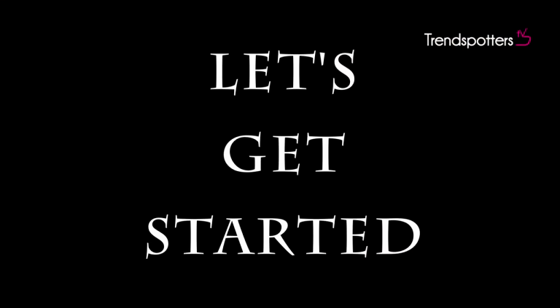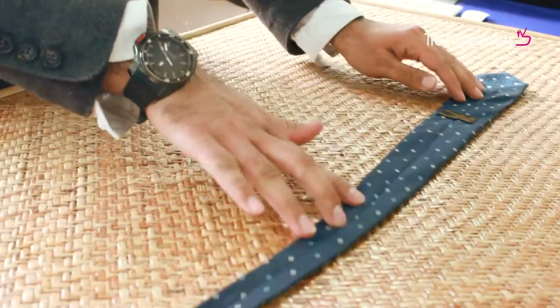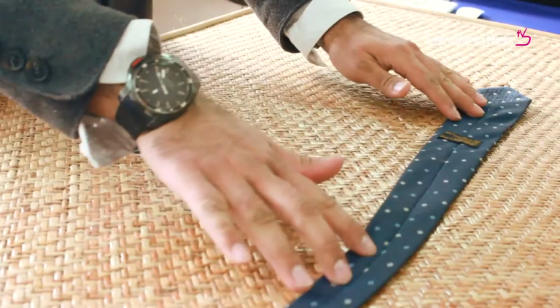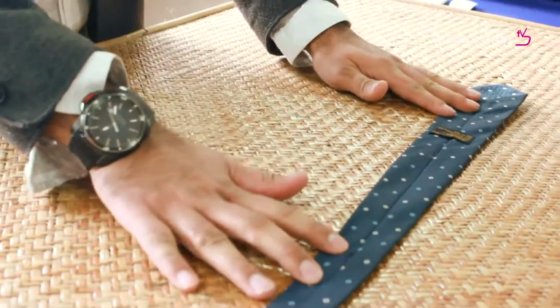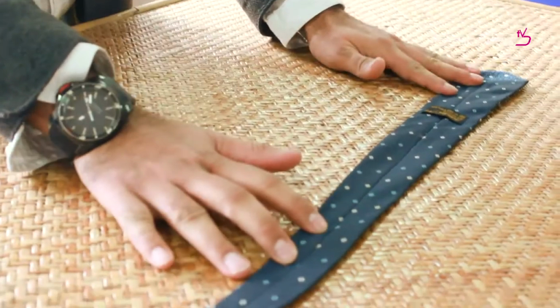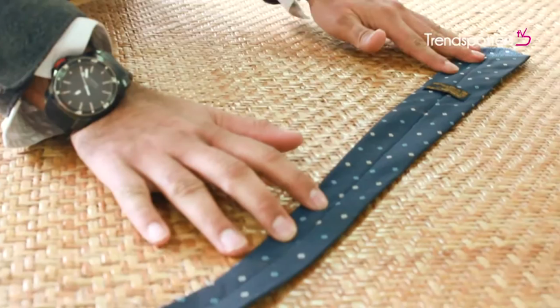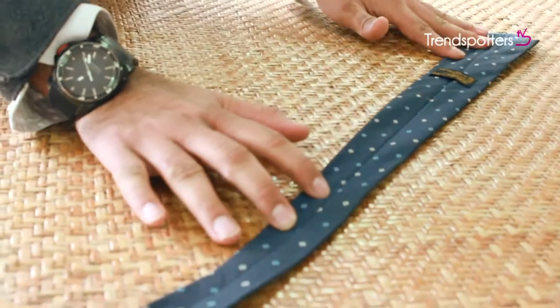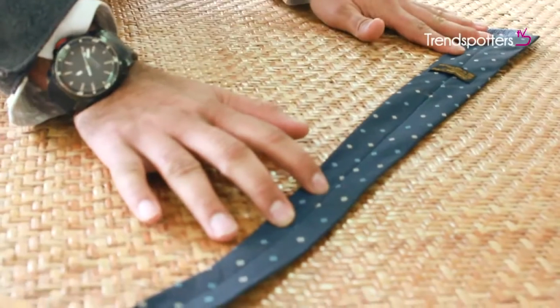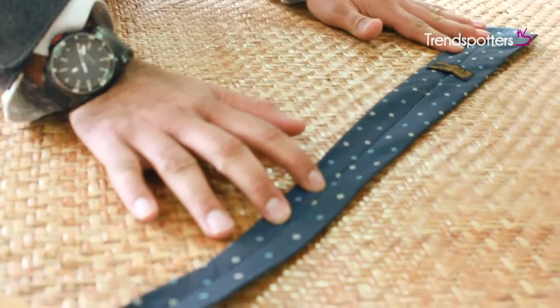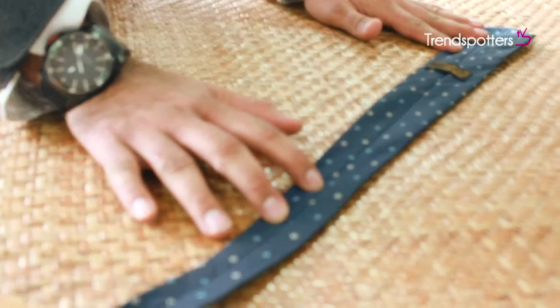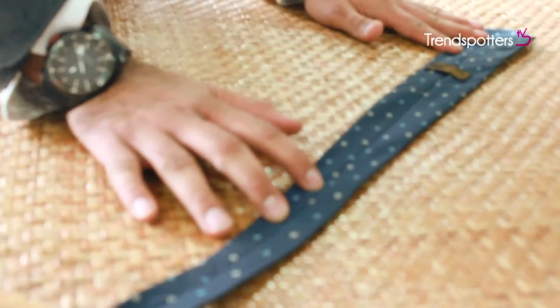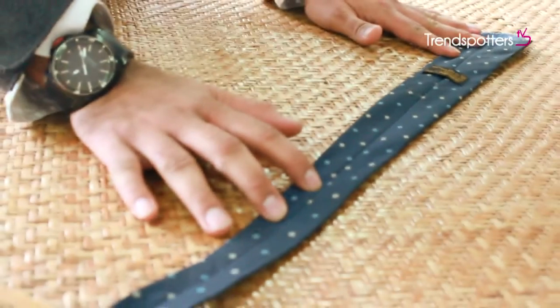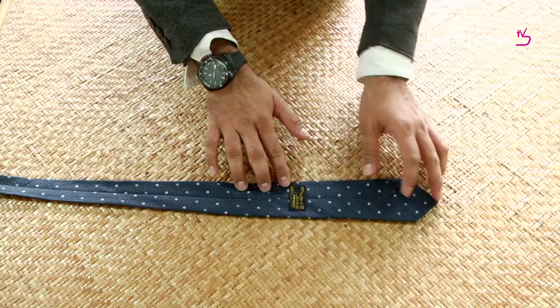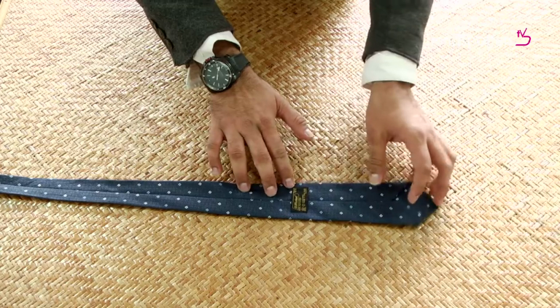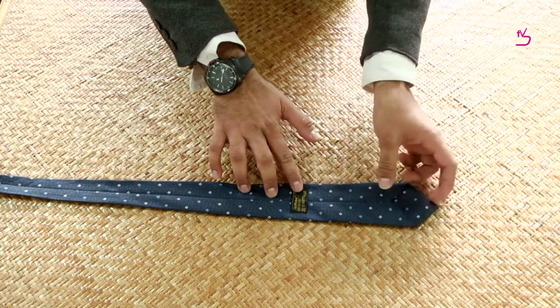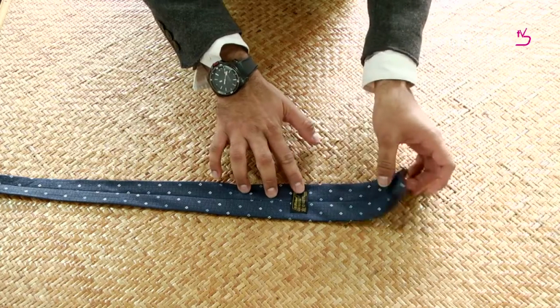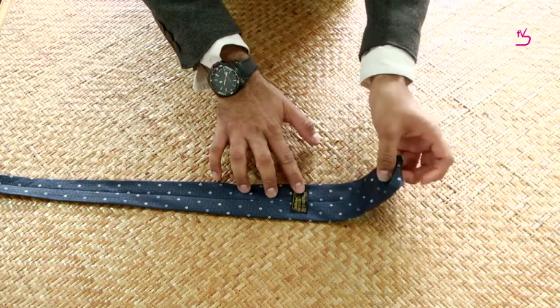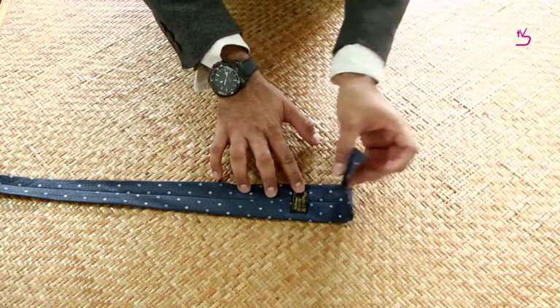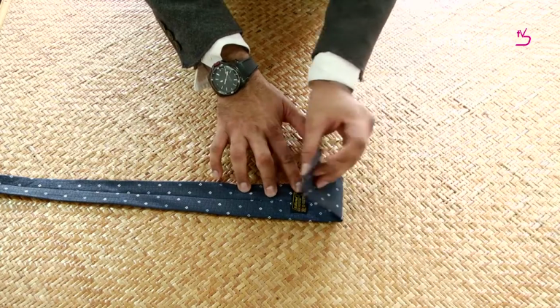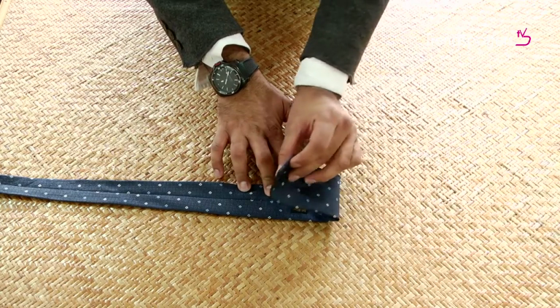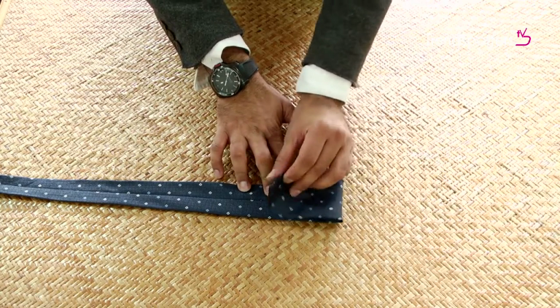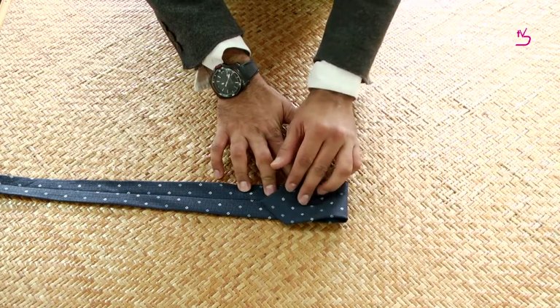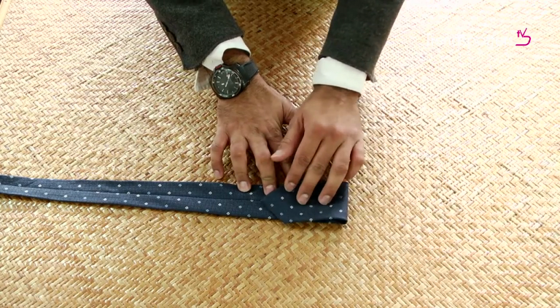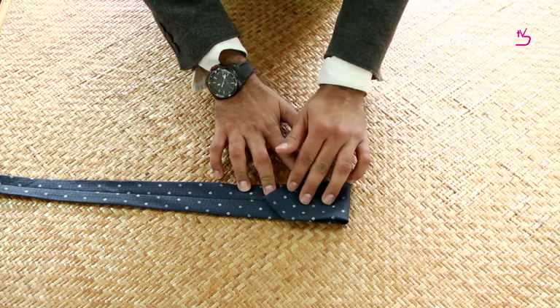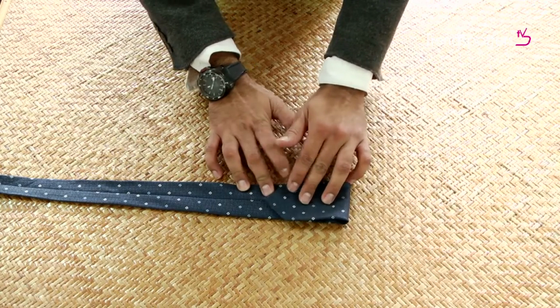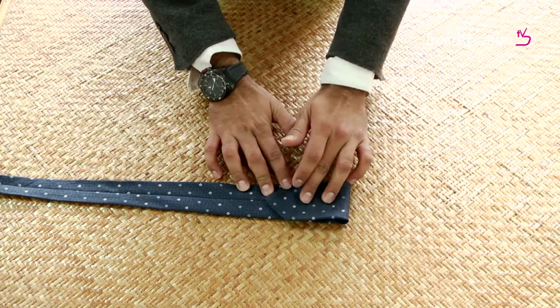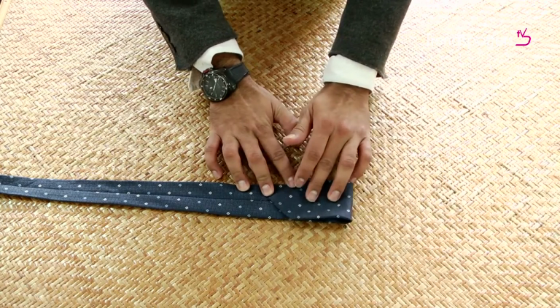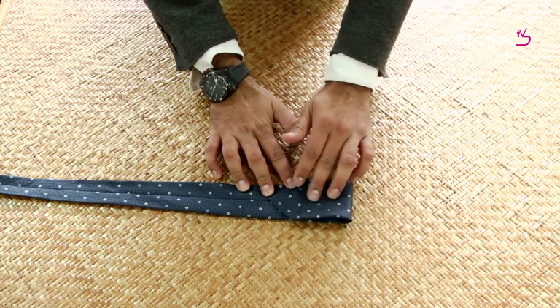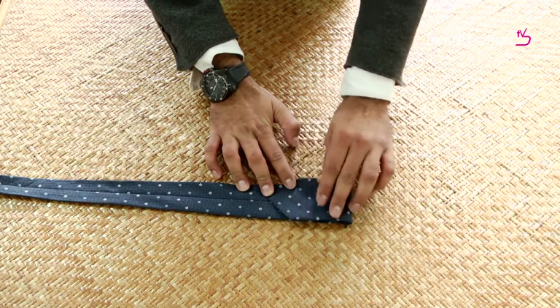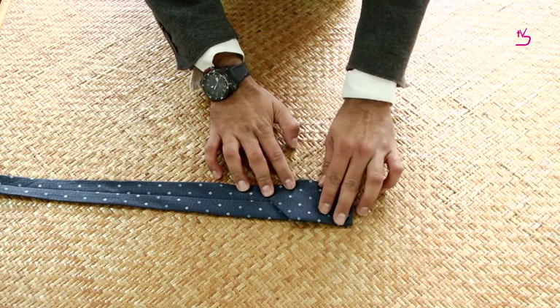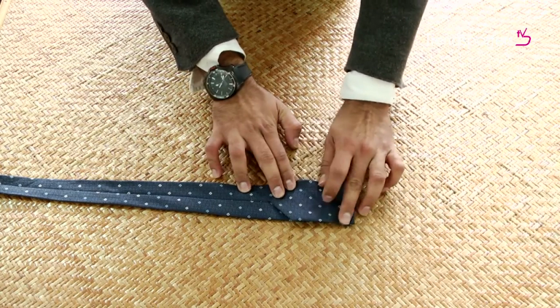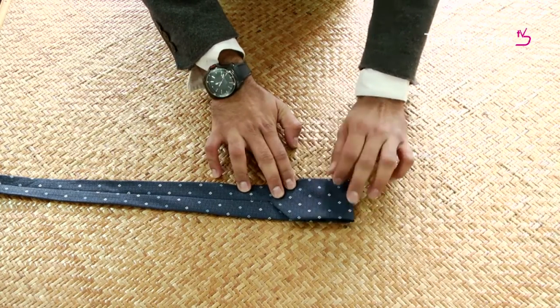Place your tie on a flat surface. Take the thicker end and cross it over to the other end, depending on the size of the bow.